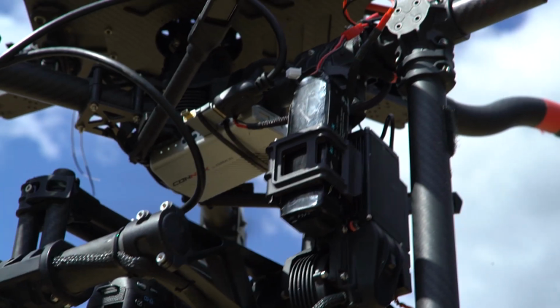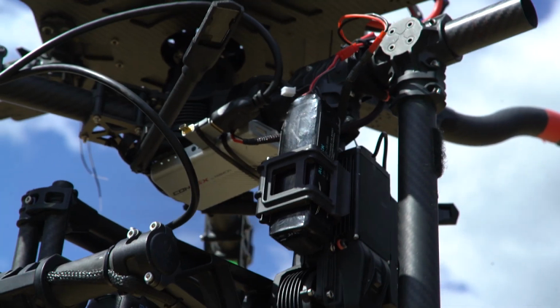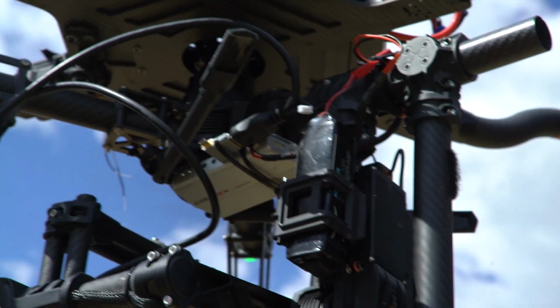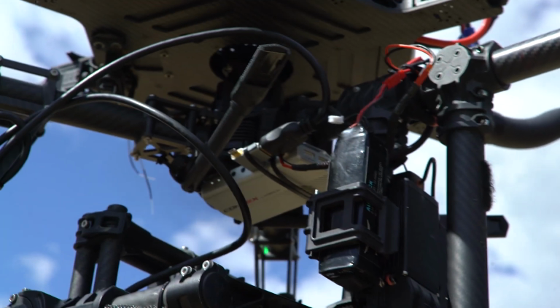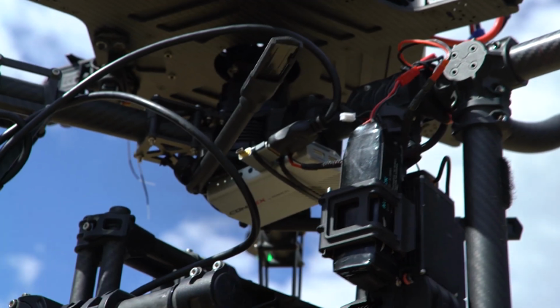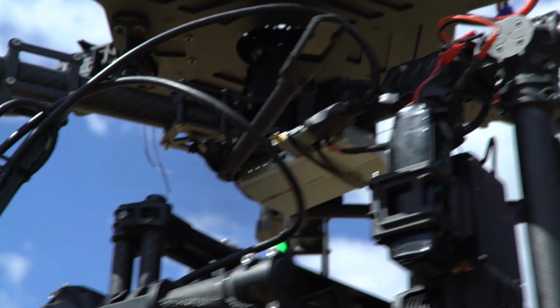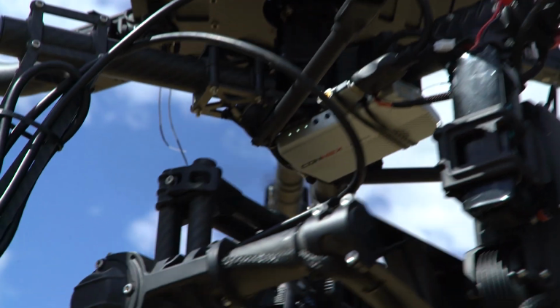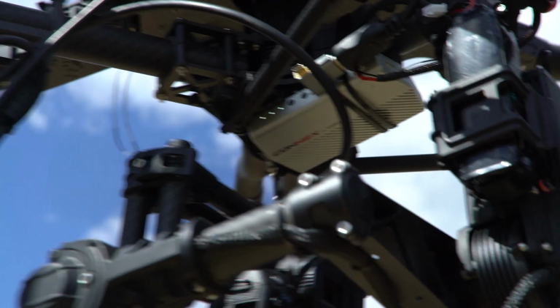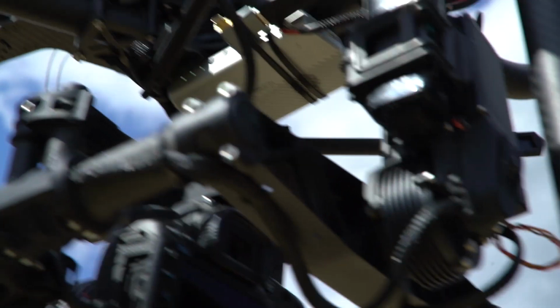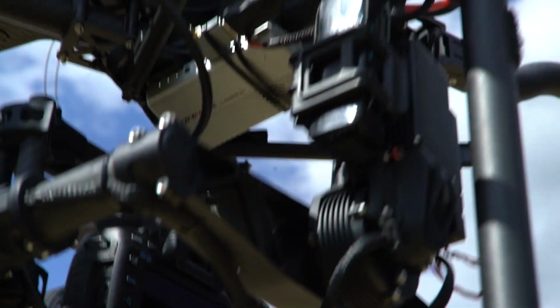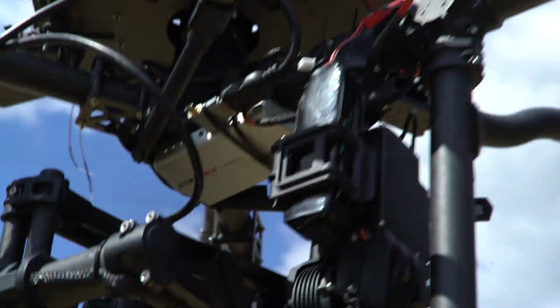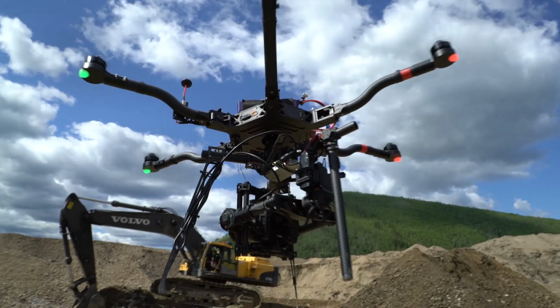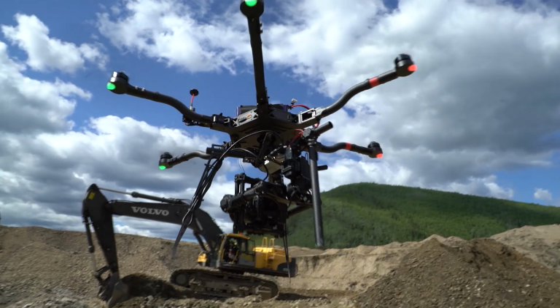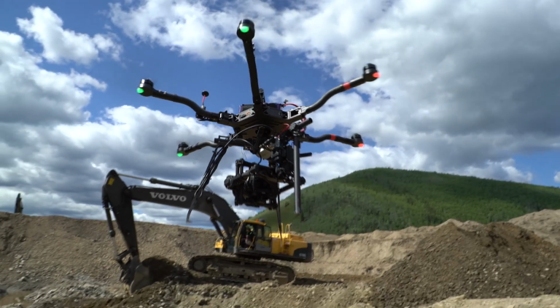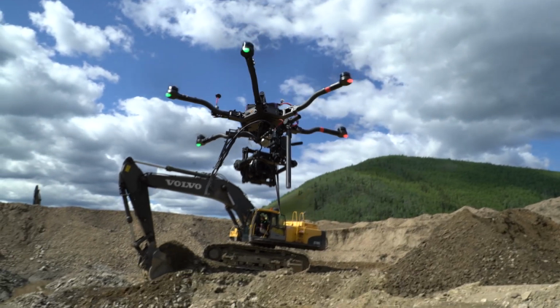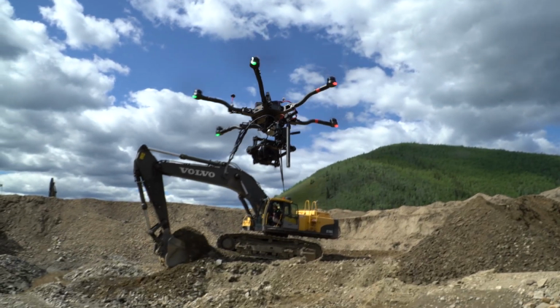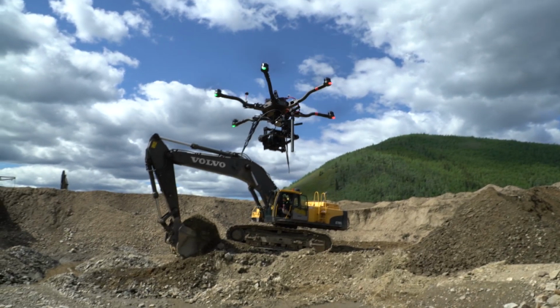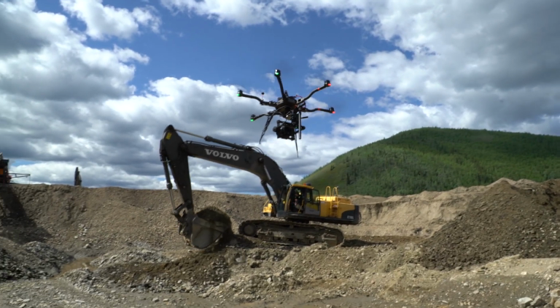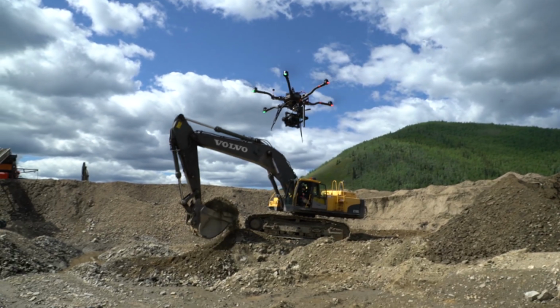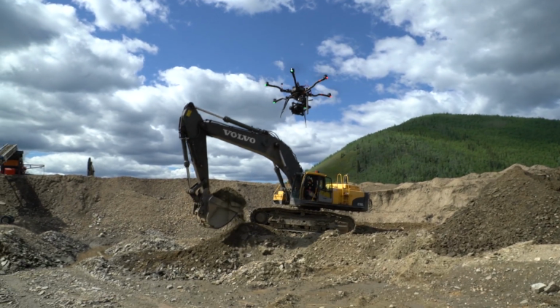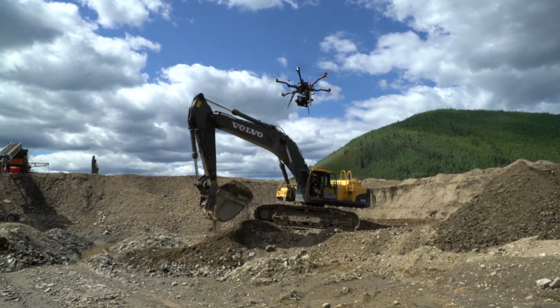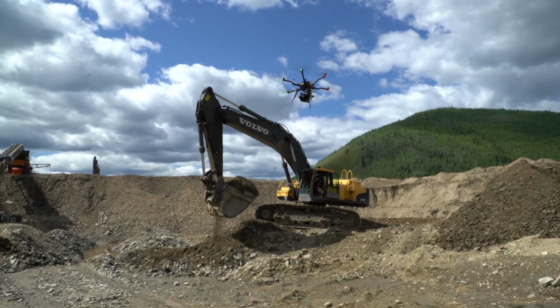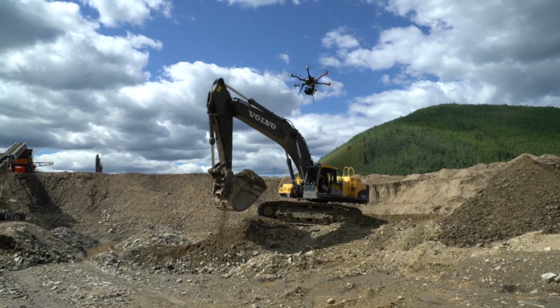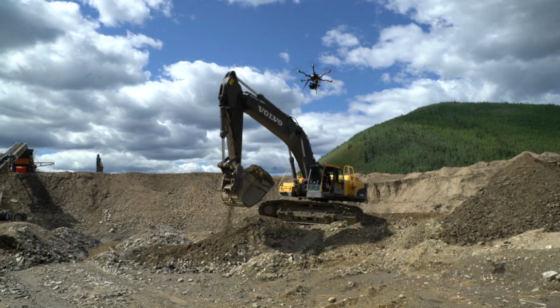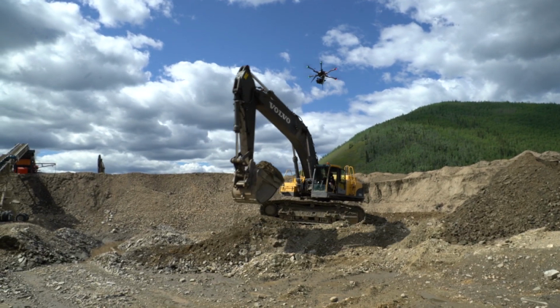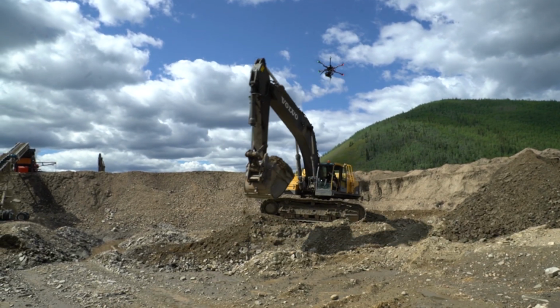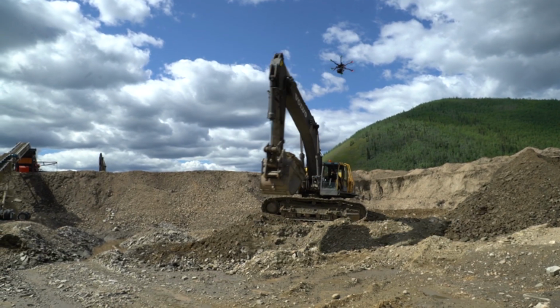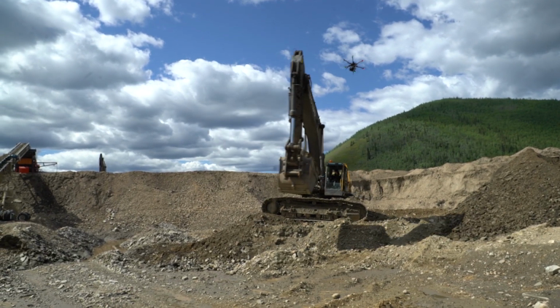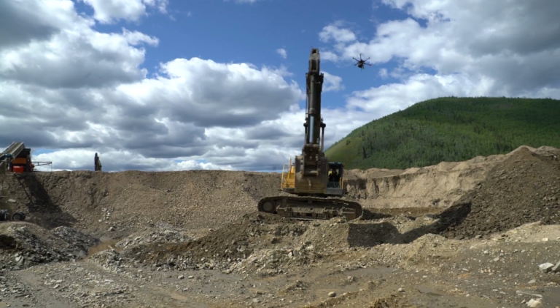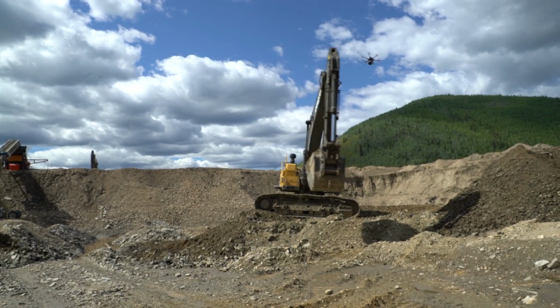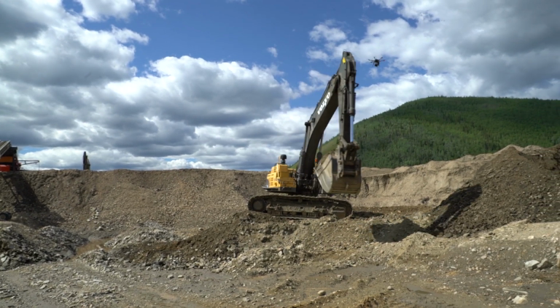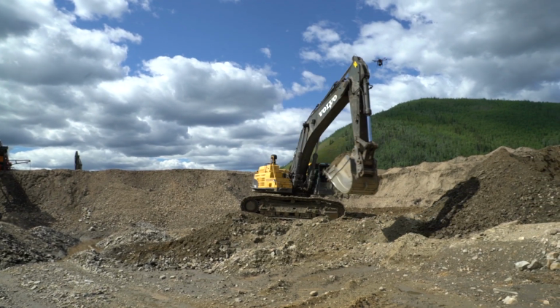The Connex, with its lag-free HD feed, allows us to get closer than ever before and achieve the shots that used to be unachievable.